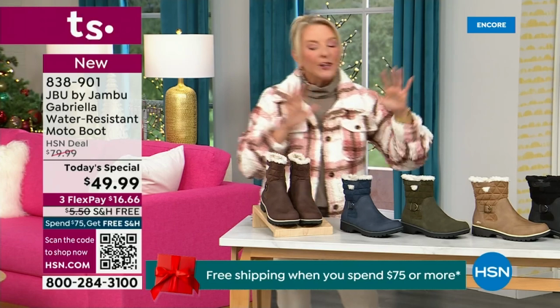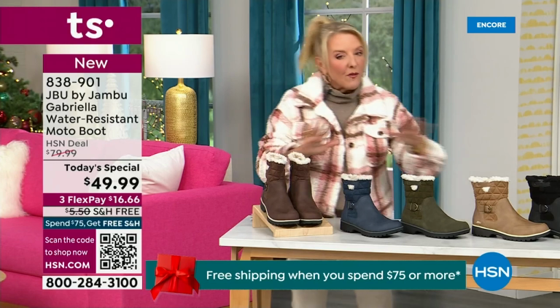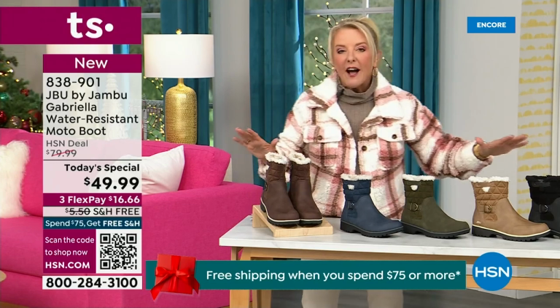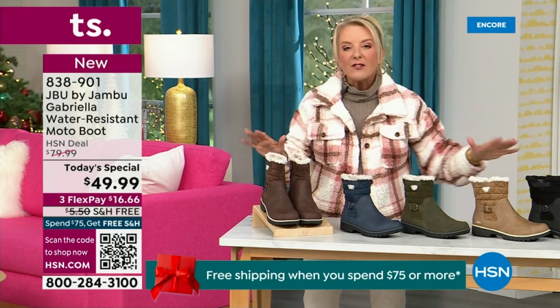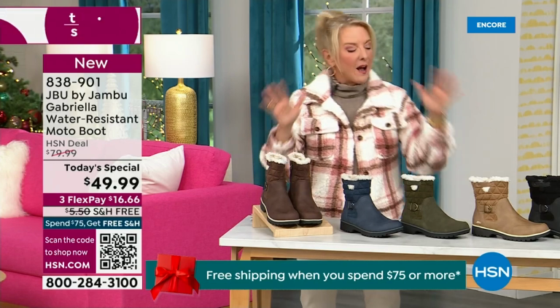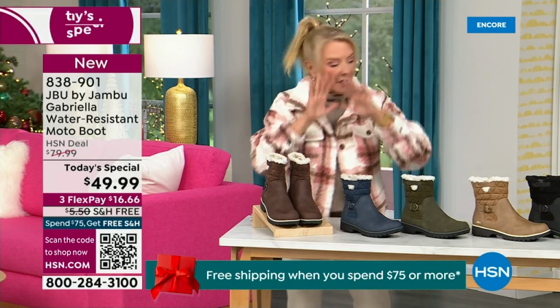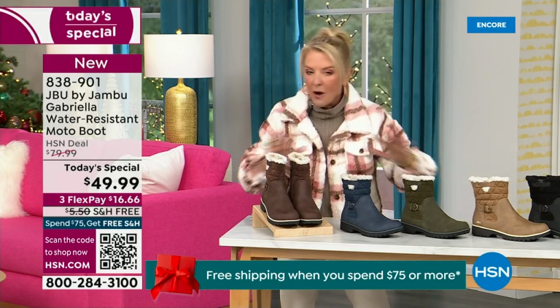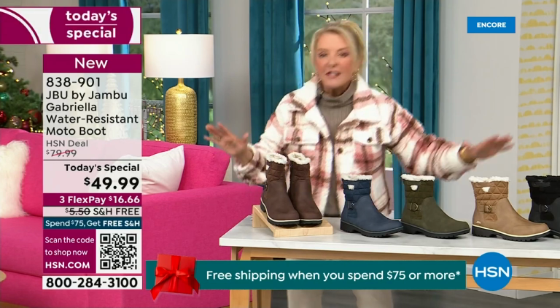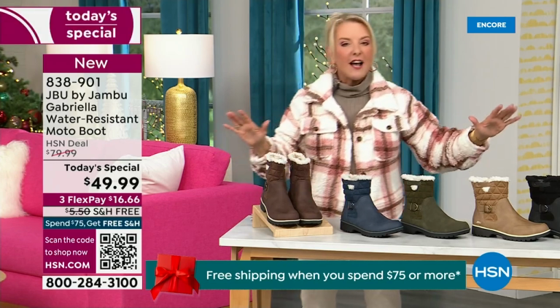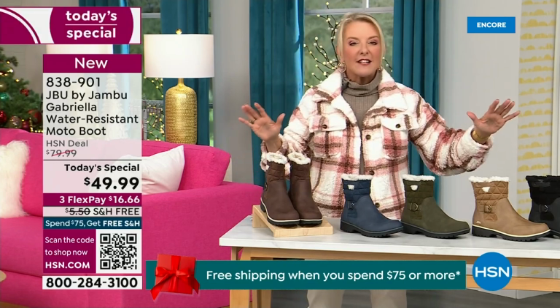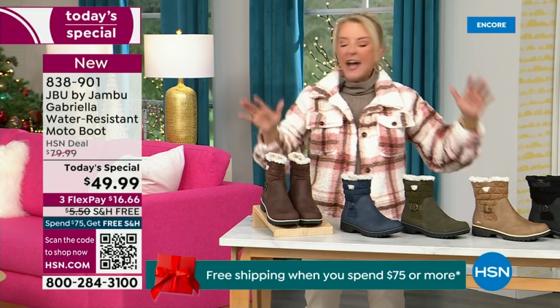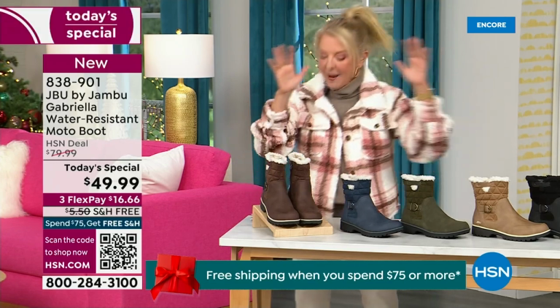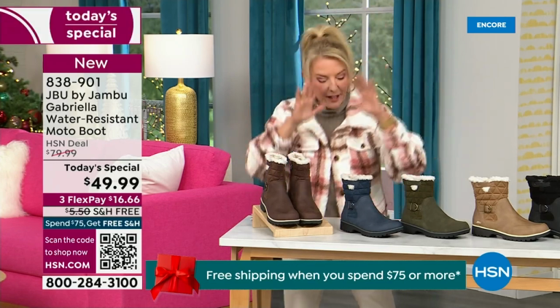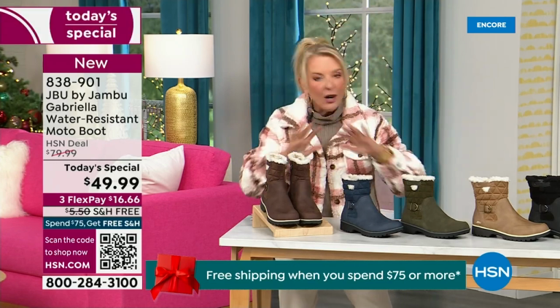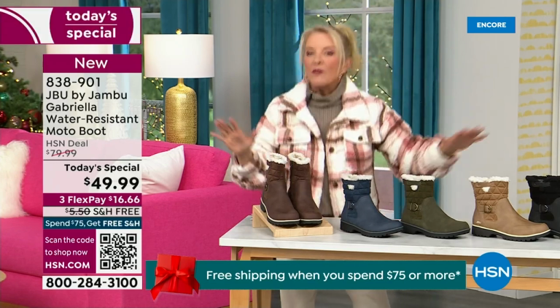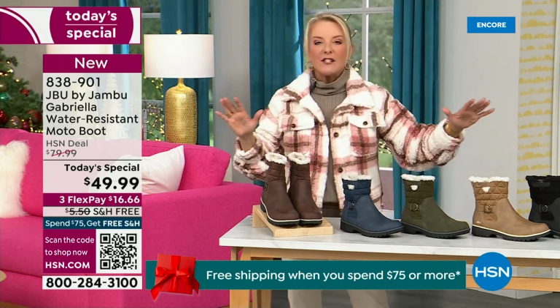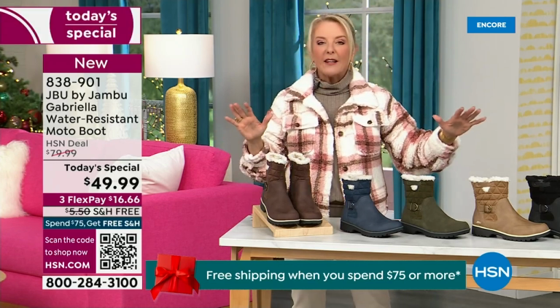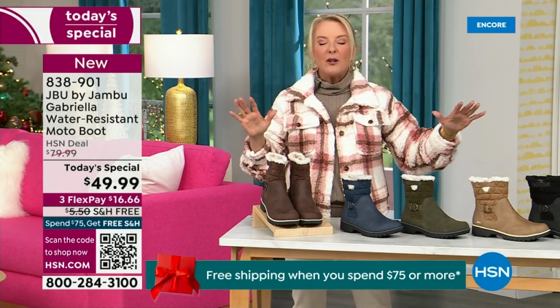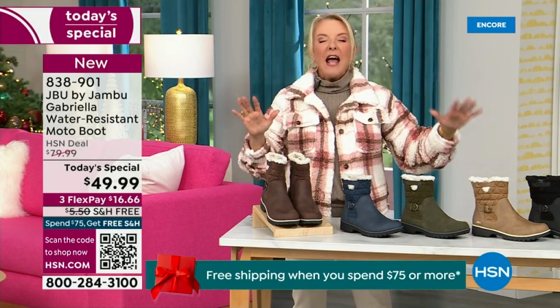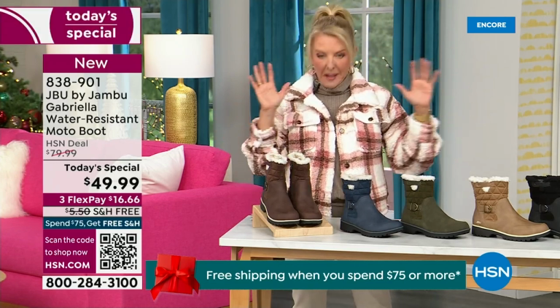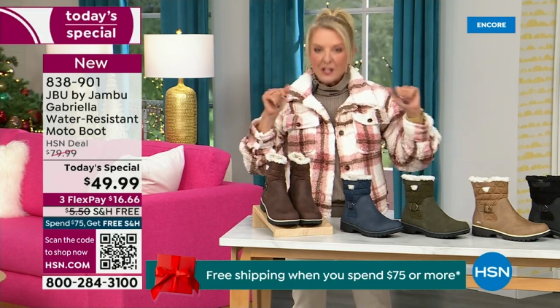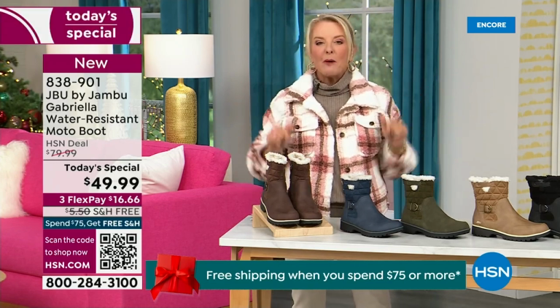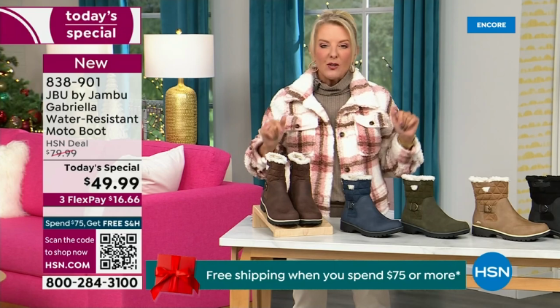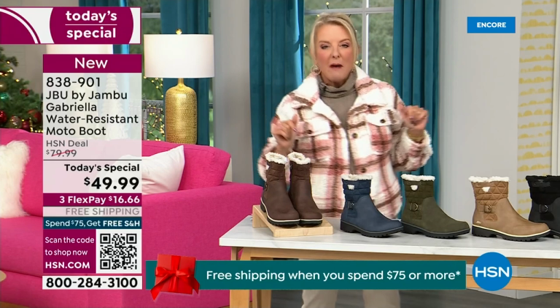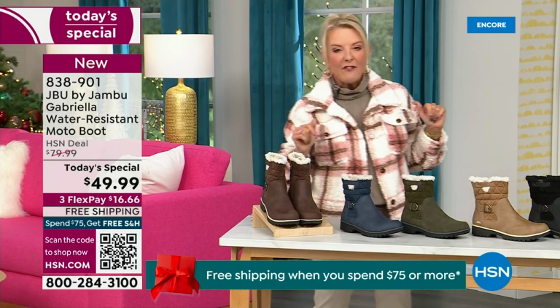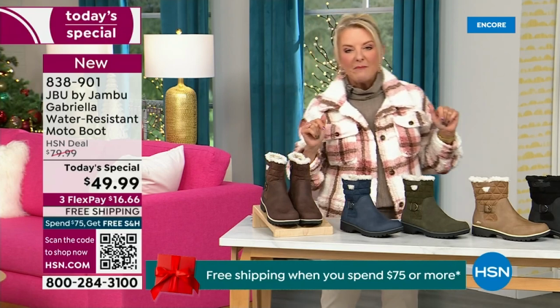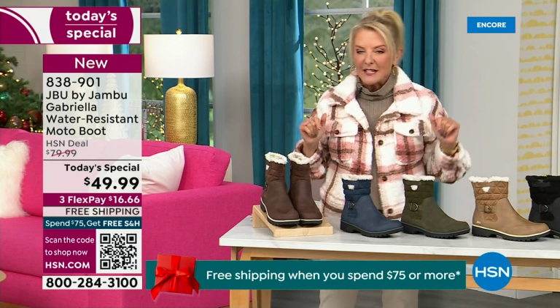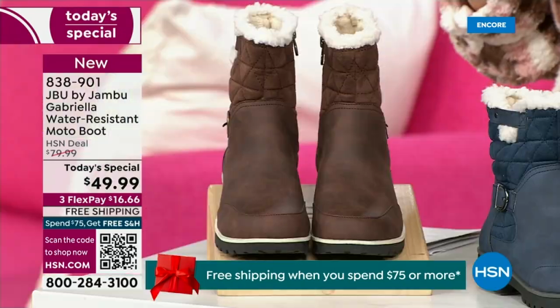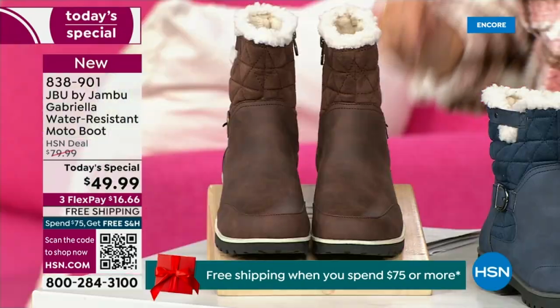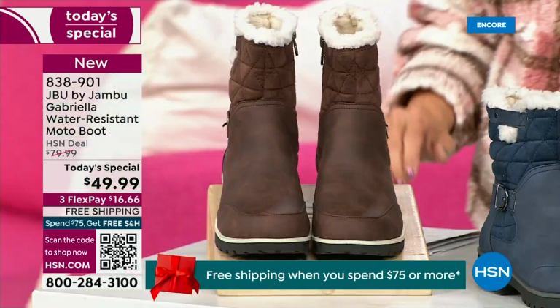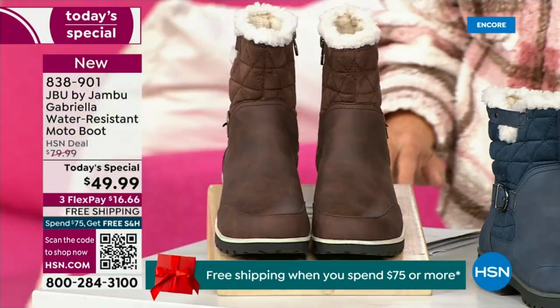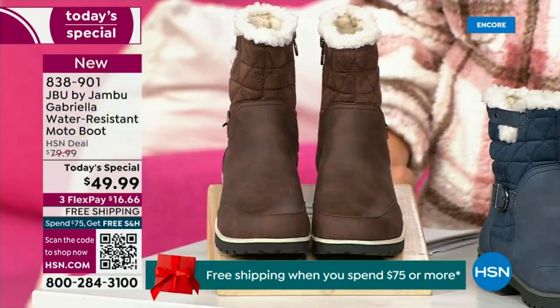I'm going to go over the colors, I'm going to go over the sizing, I'm going to go over what's available. And then I'm going to surprise you in about five minutes because this is incredible.